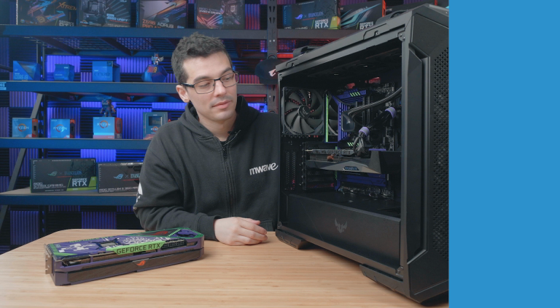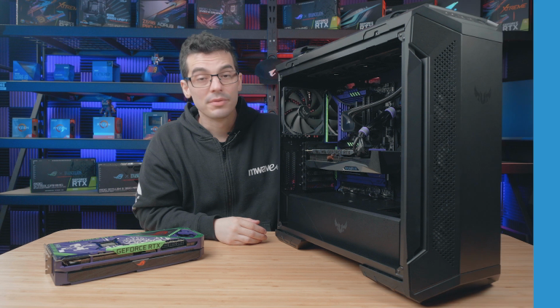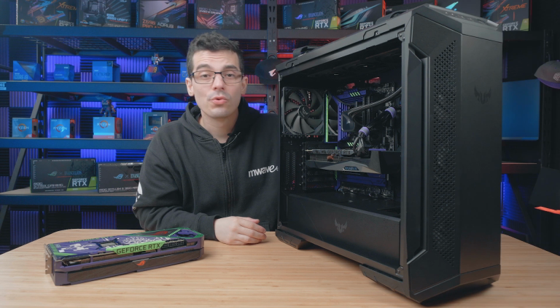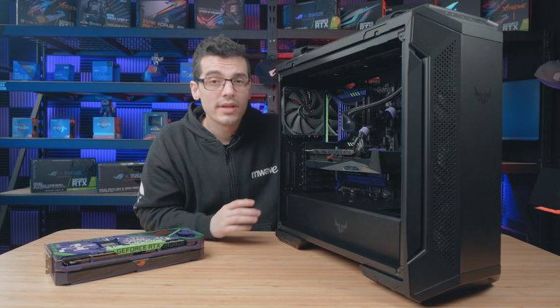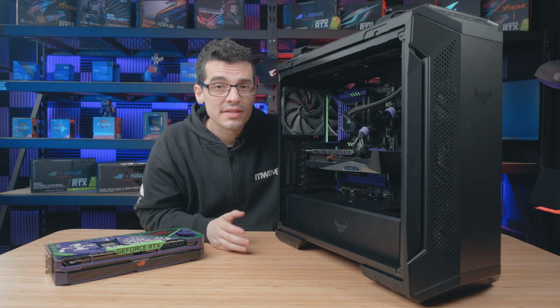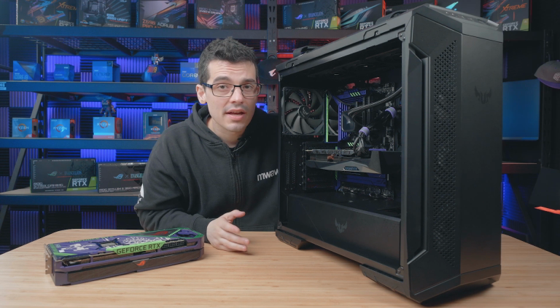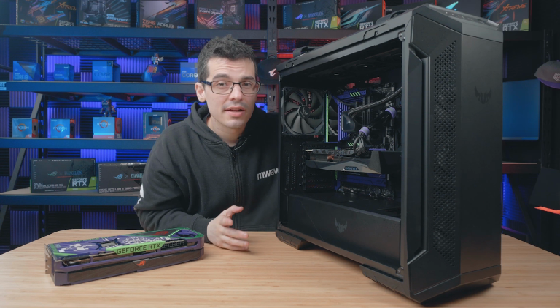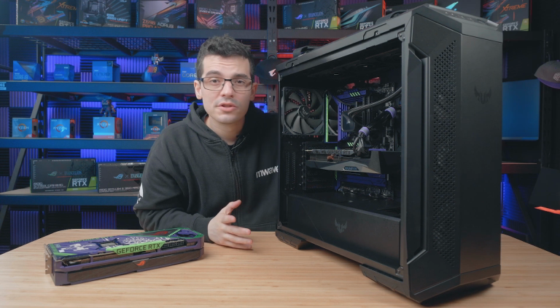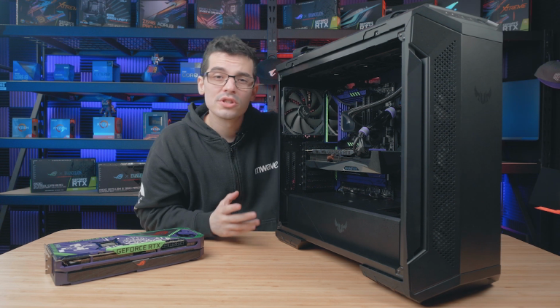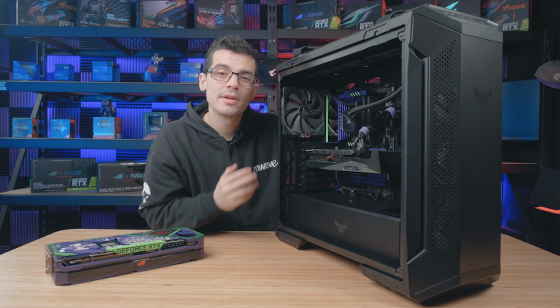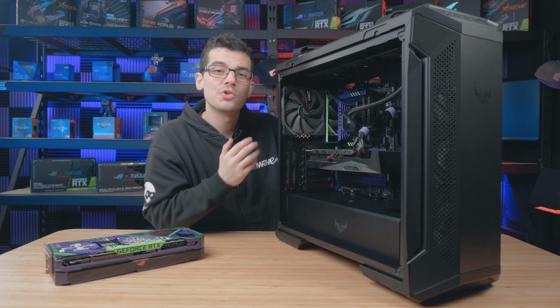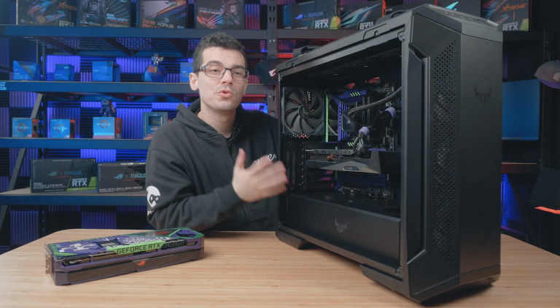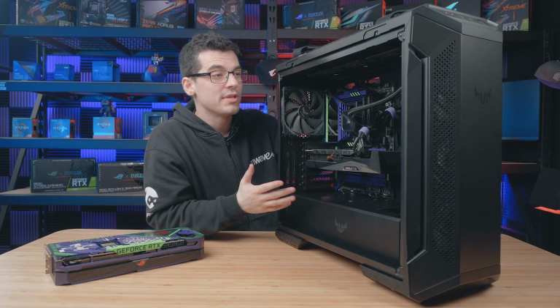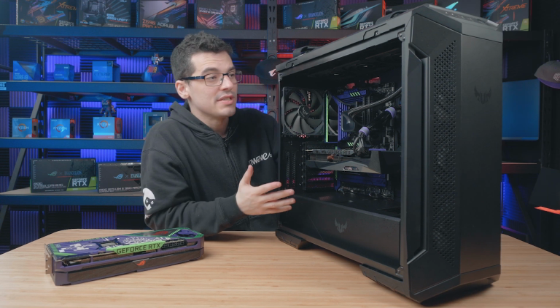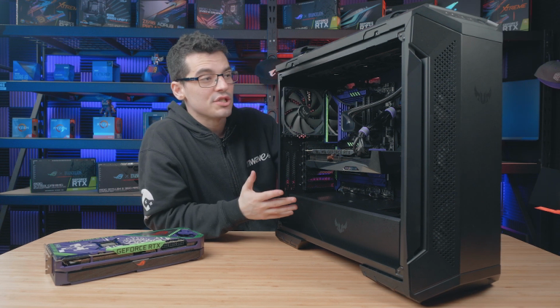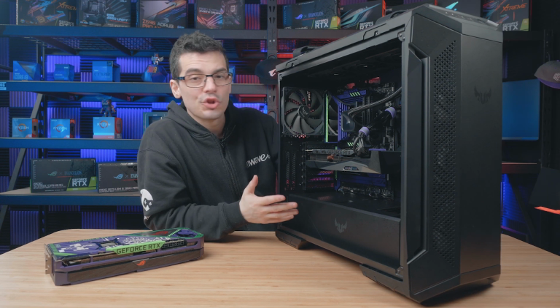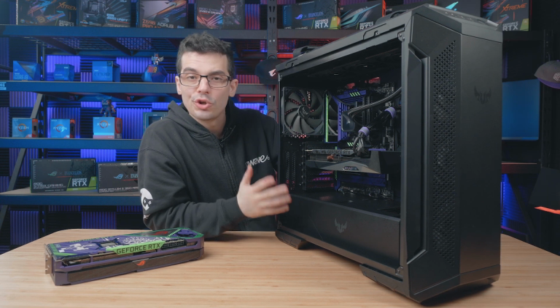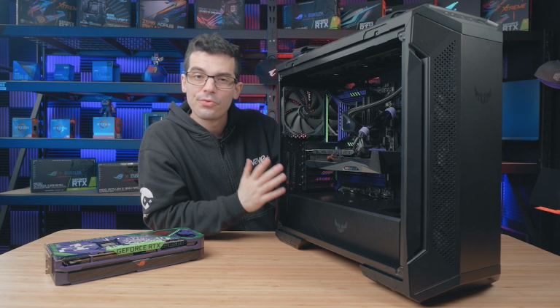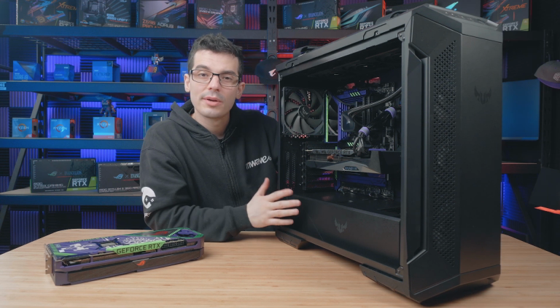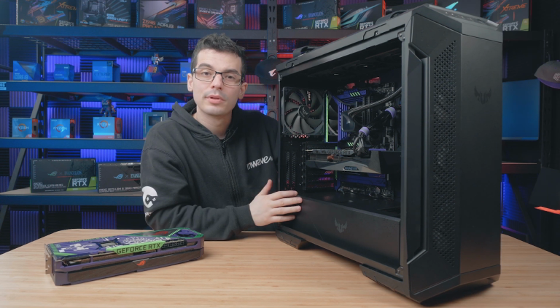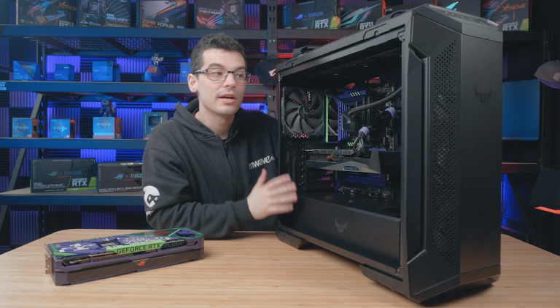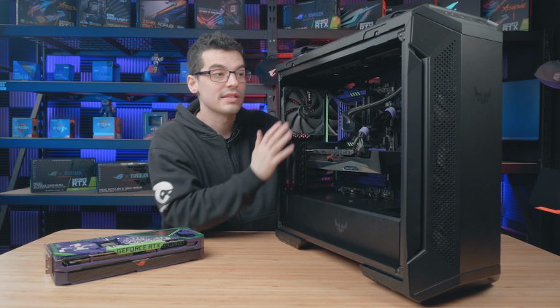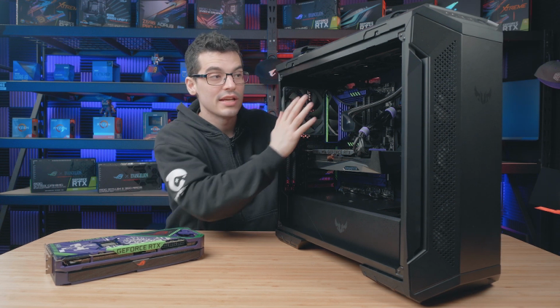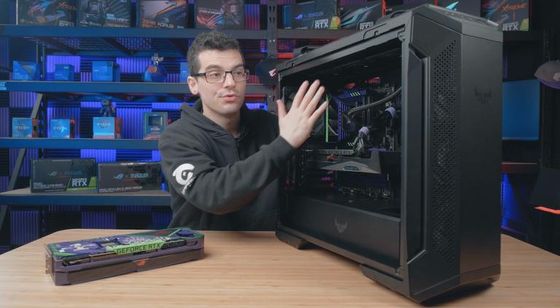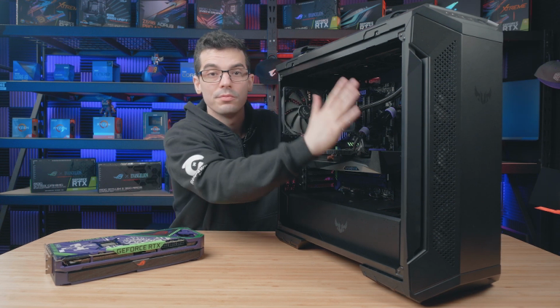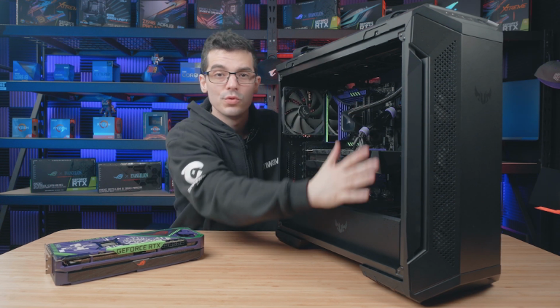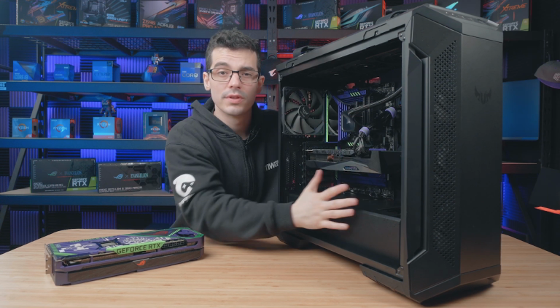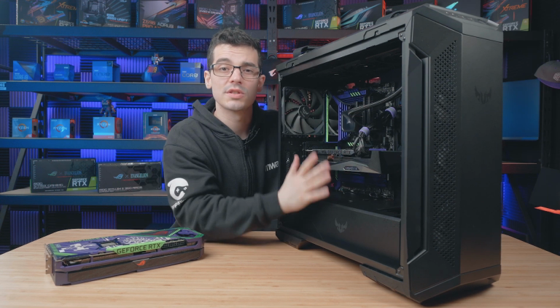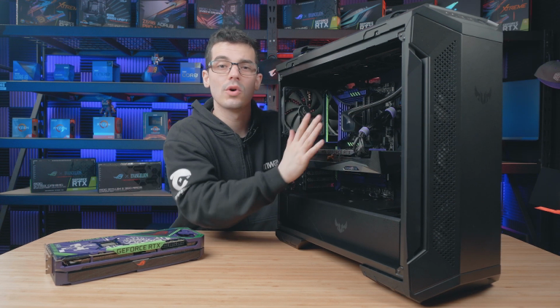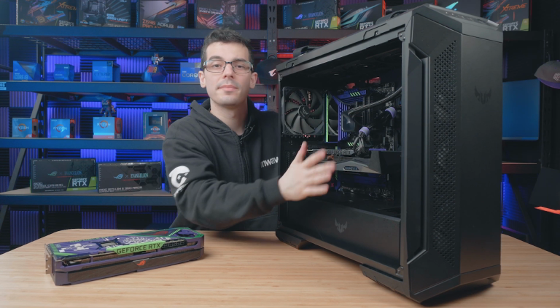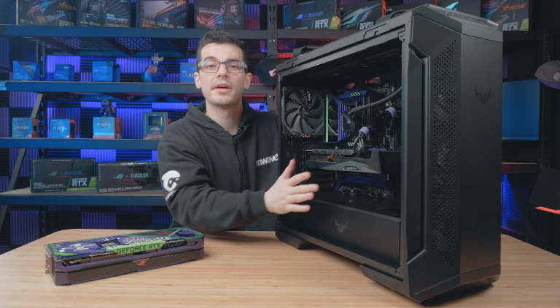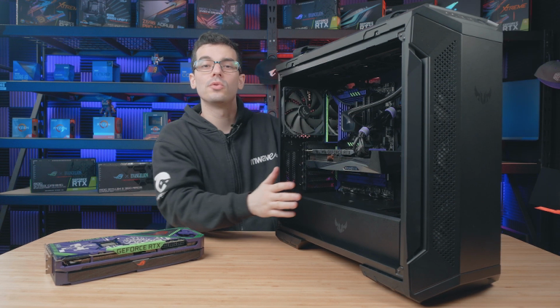Before we get started, just make sure your PC is turned off, unplugged, and you've removed the side panel.